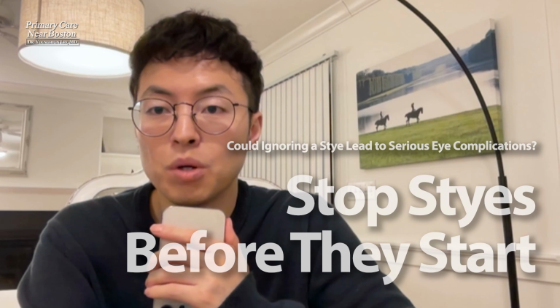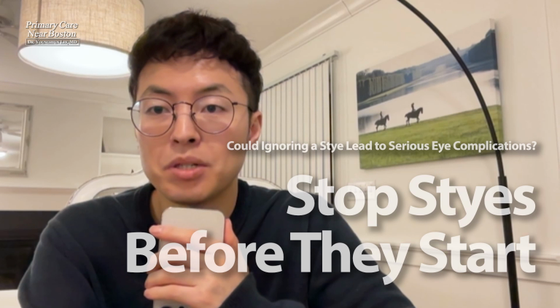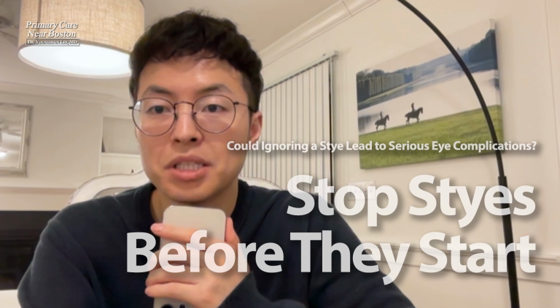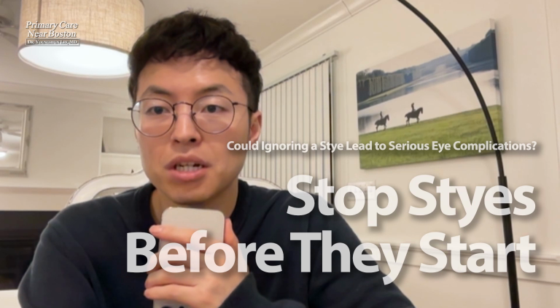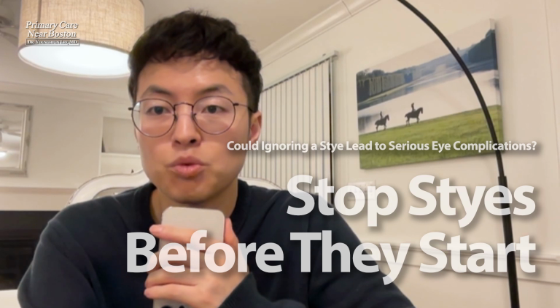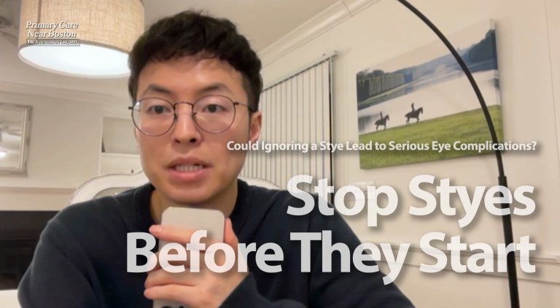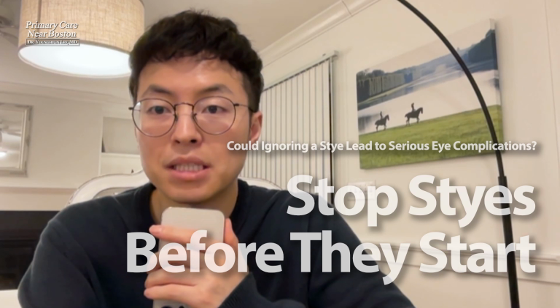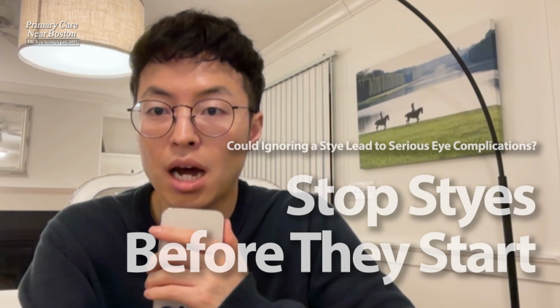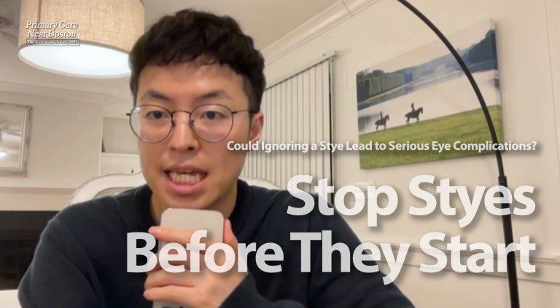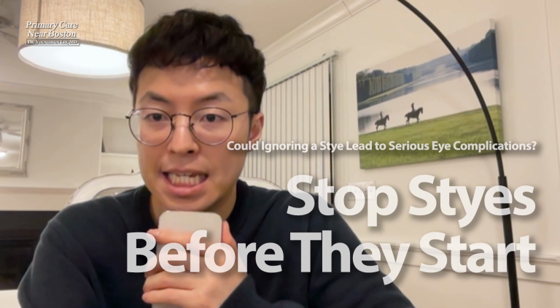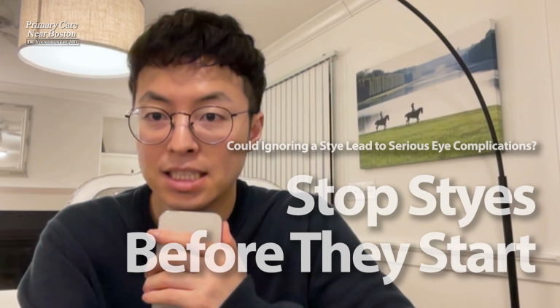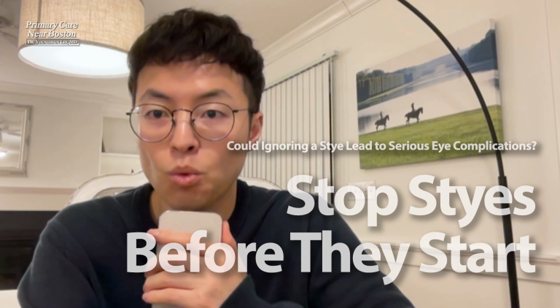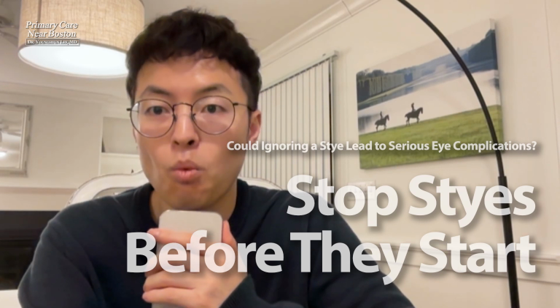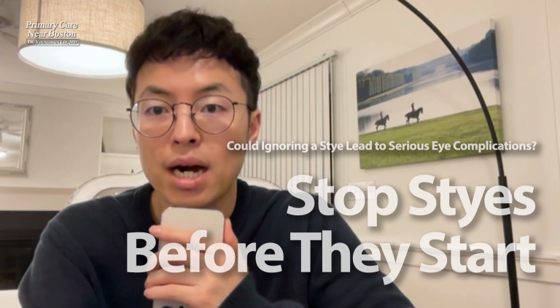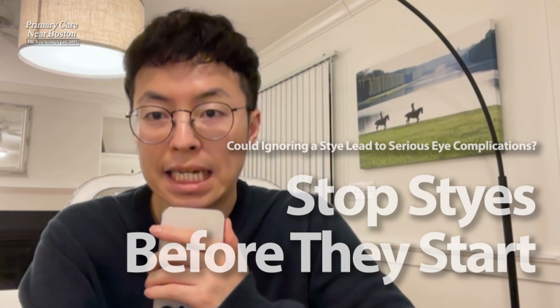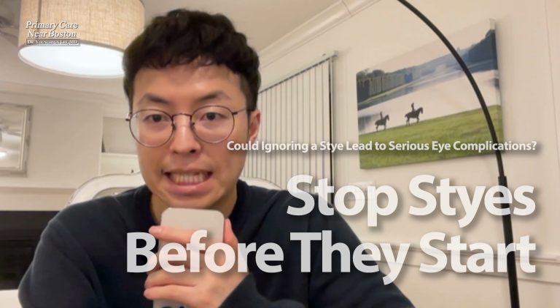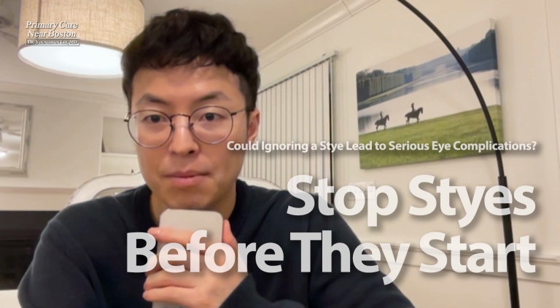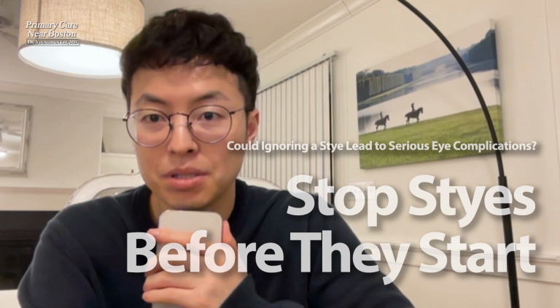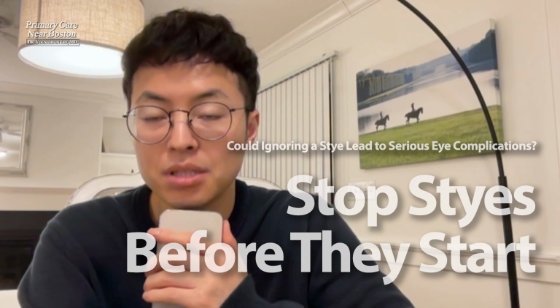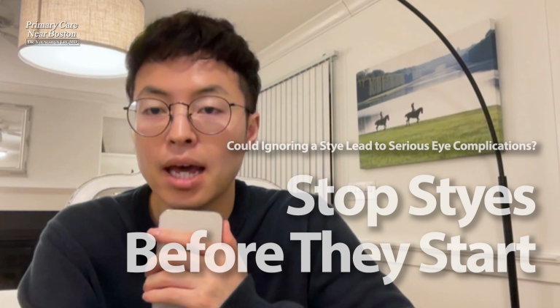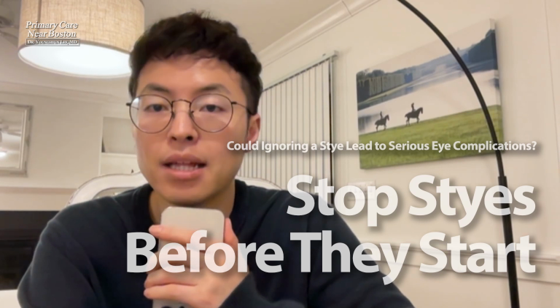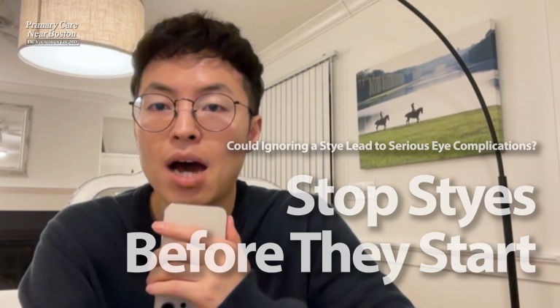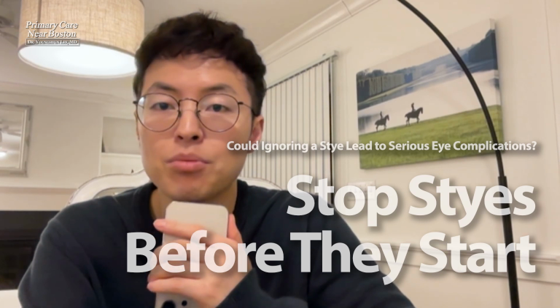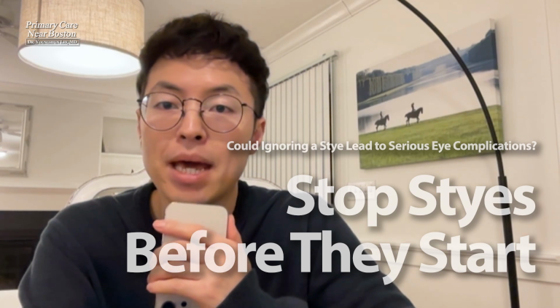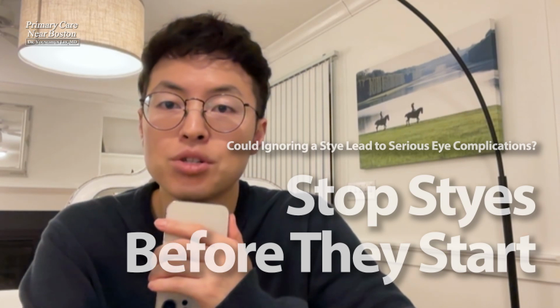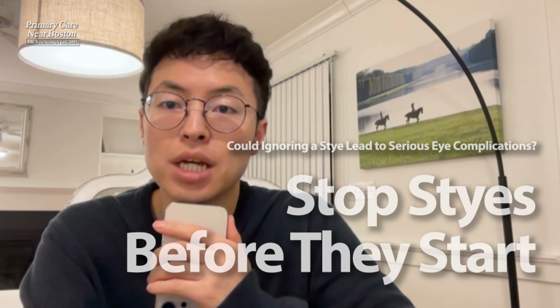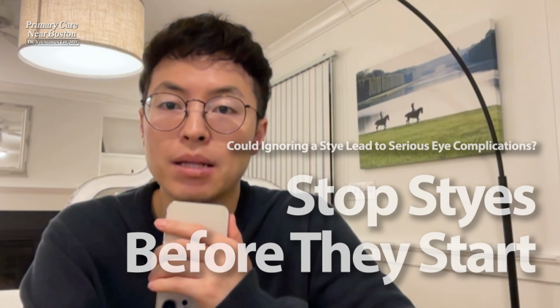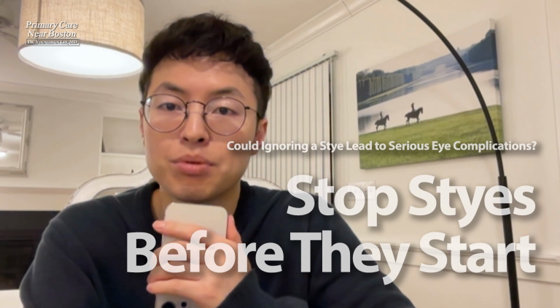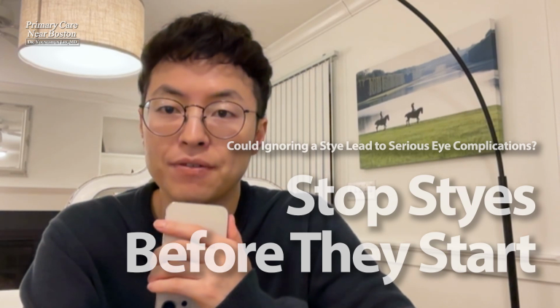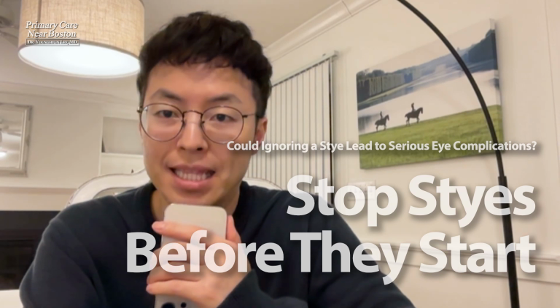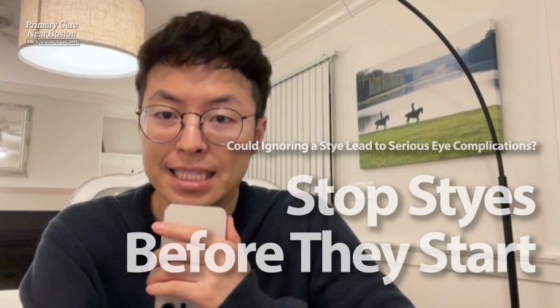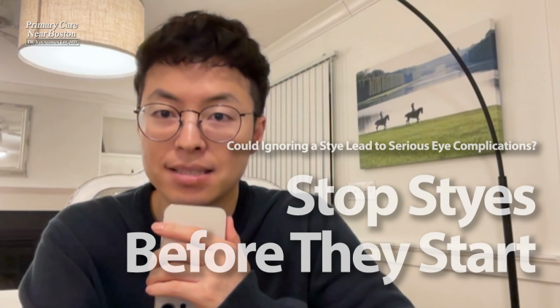We will discuss what a stye is, why it happens, and how to manage and prevent it.